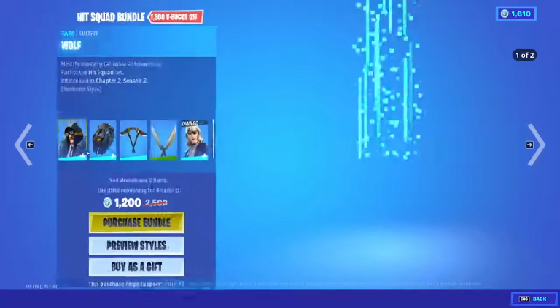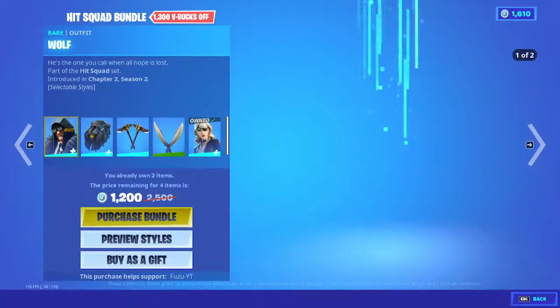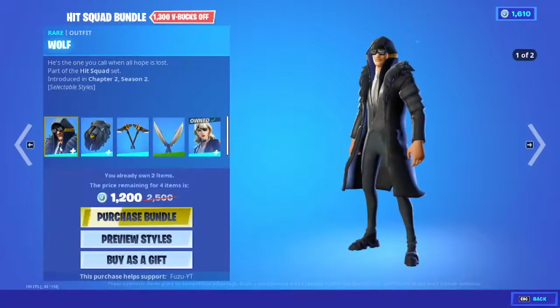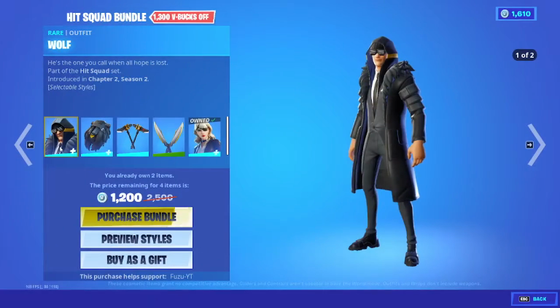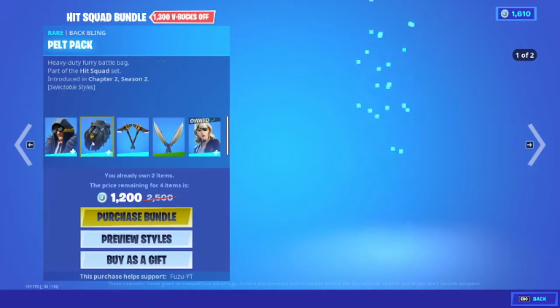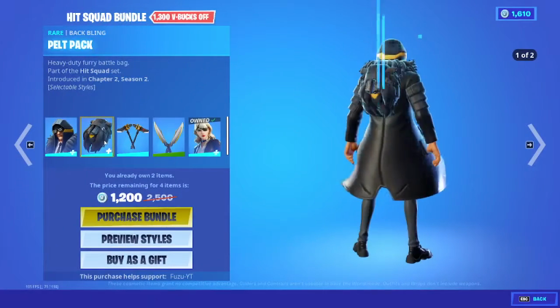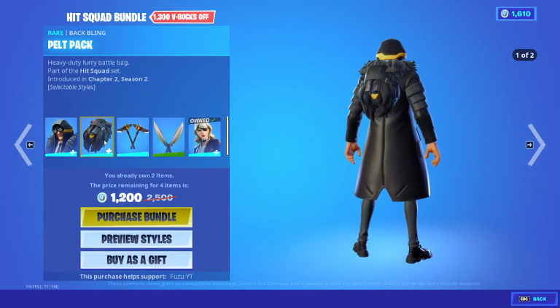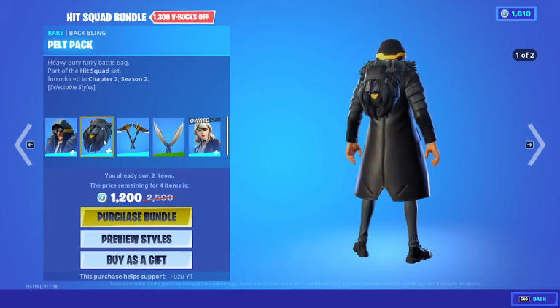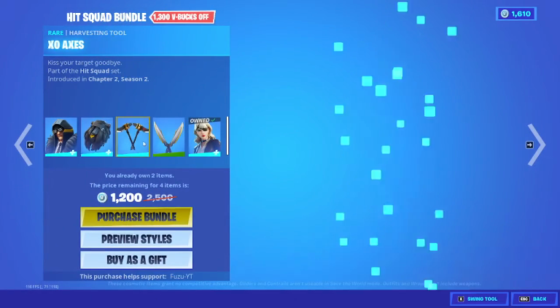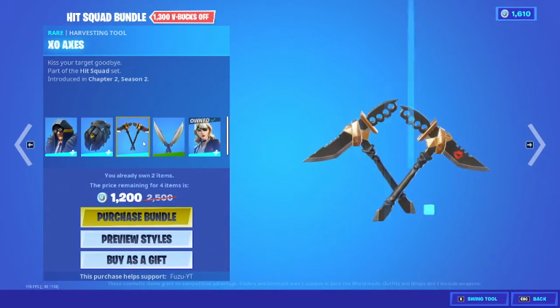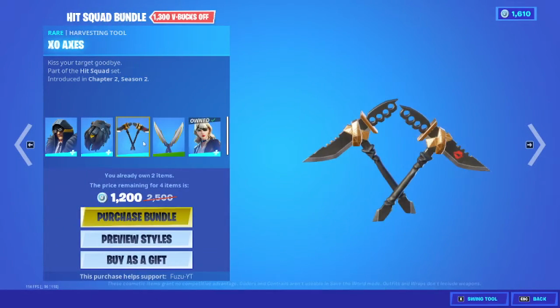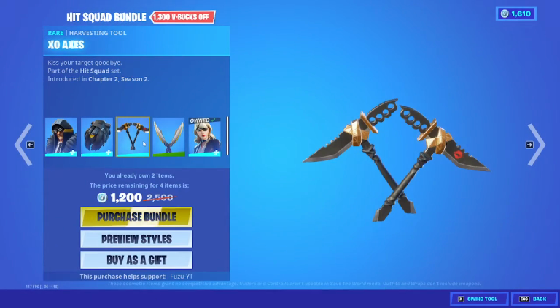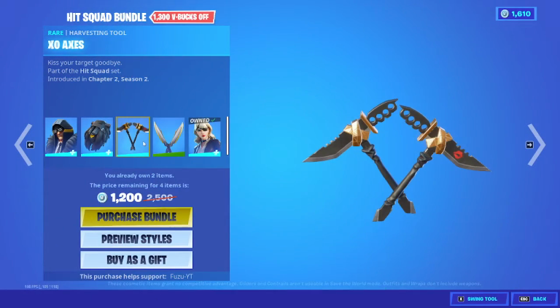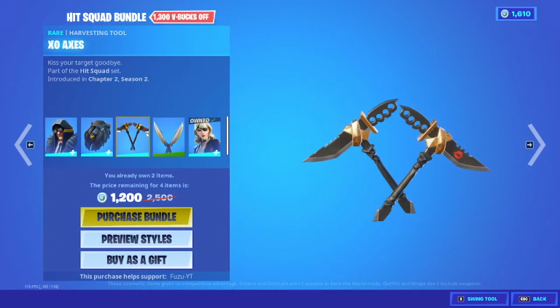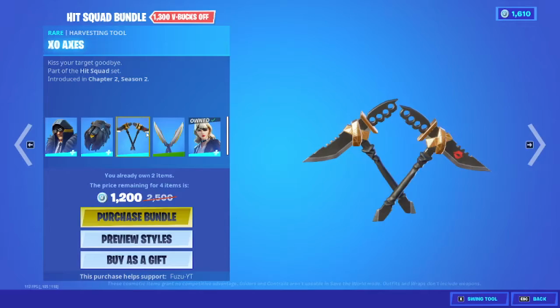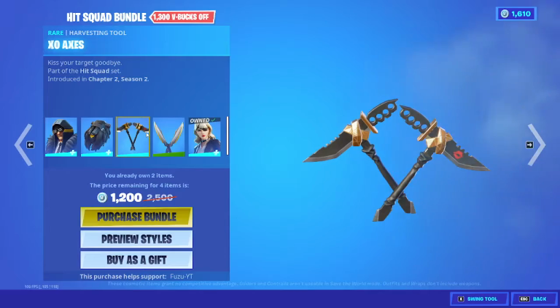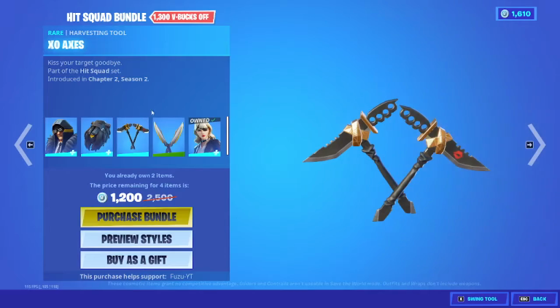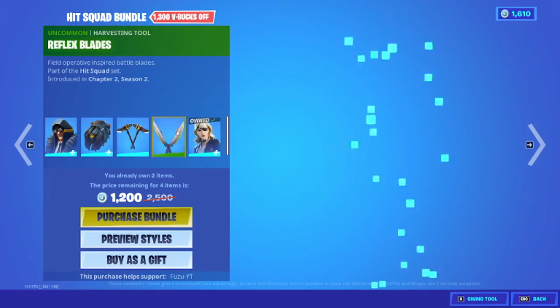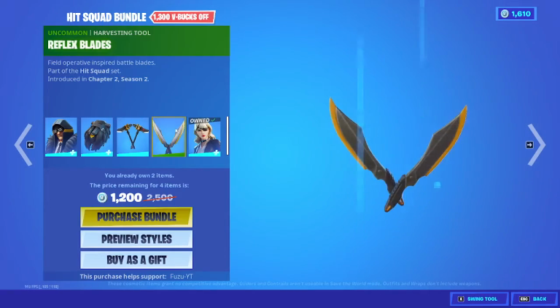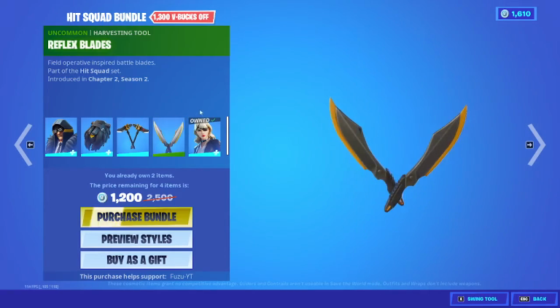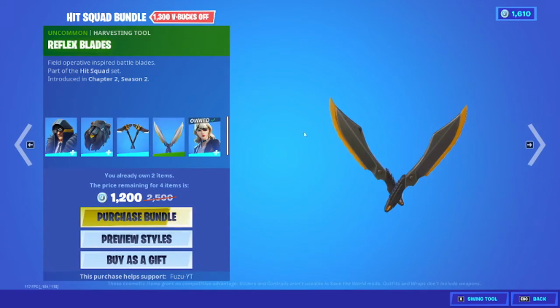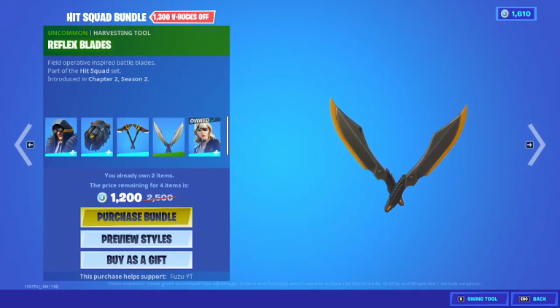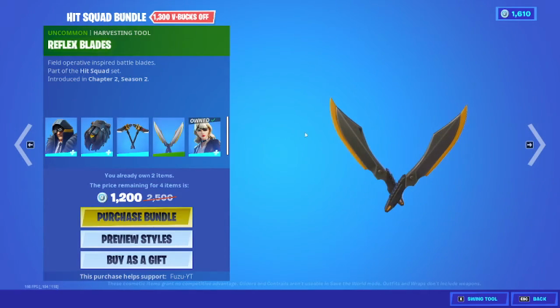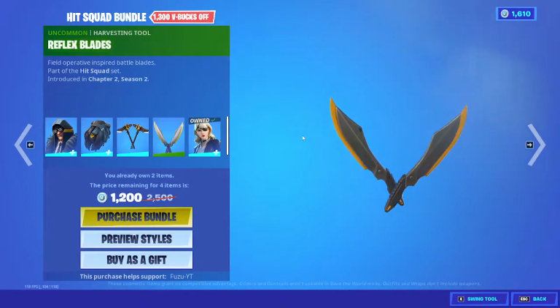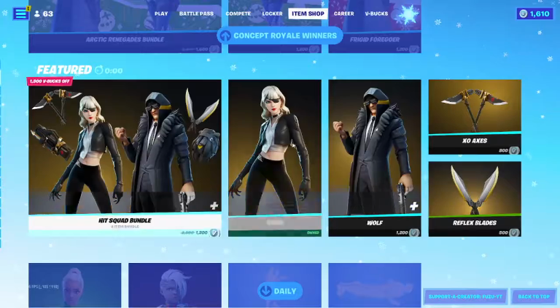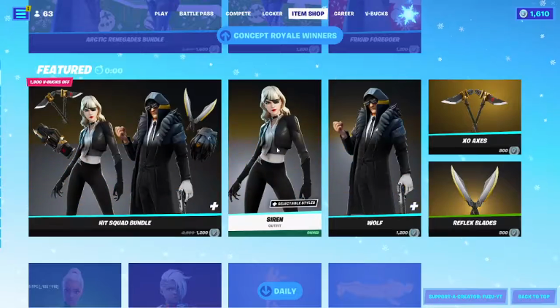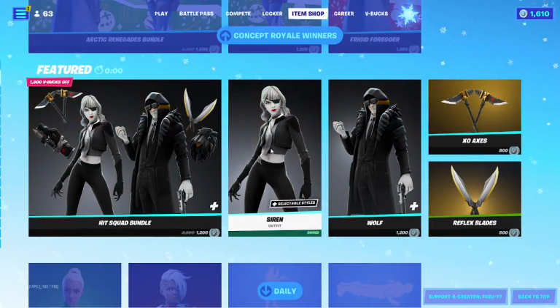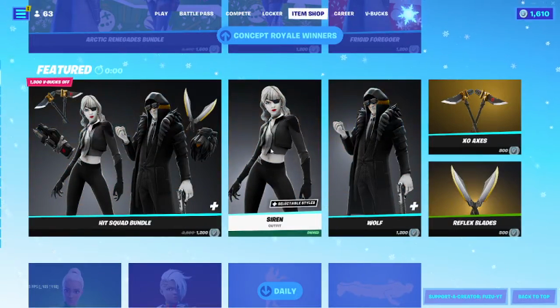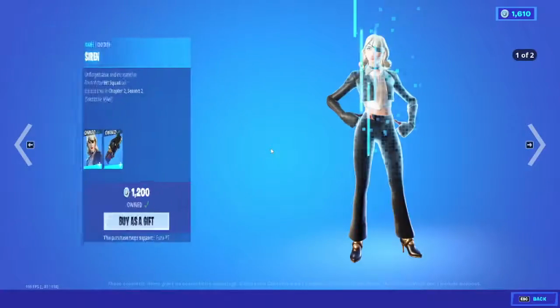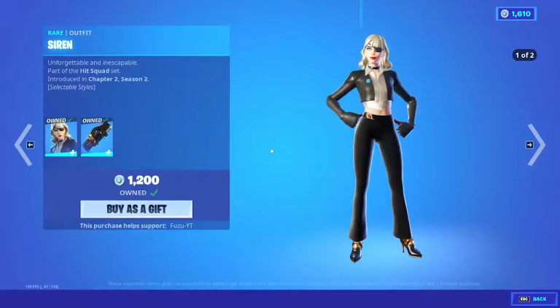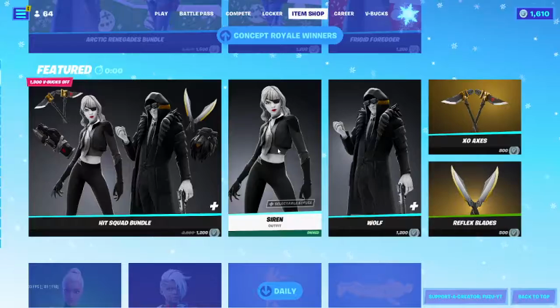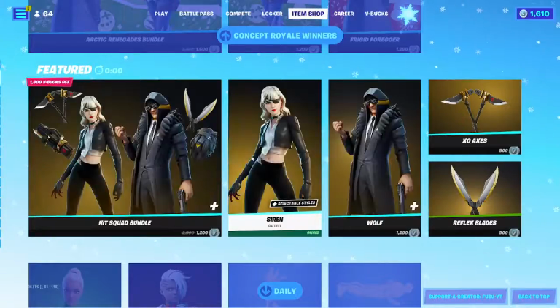Hit Squad Bundle: Wolf, Pelt Pack, Exo-Axes, Reflex Blades, and Siren of course.